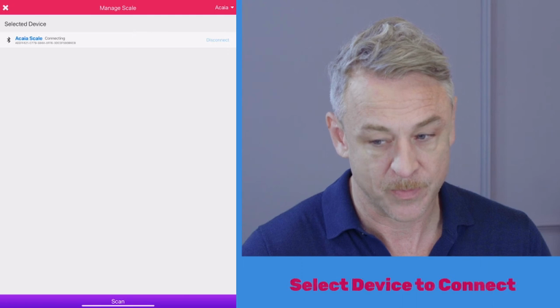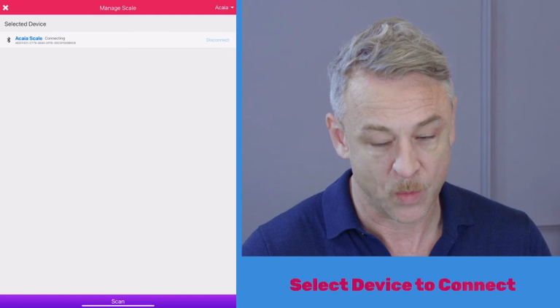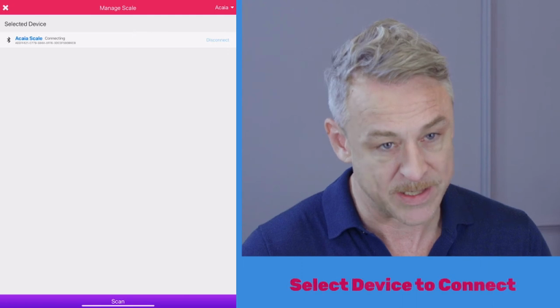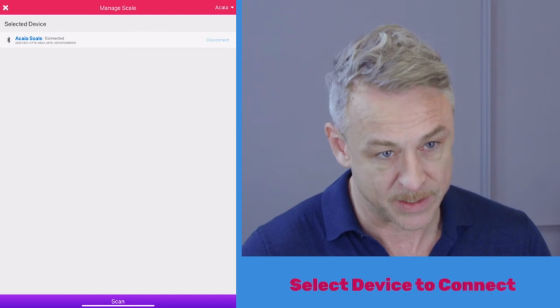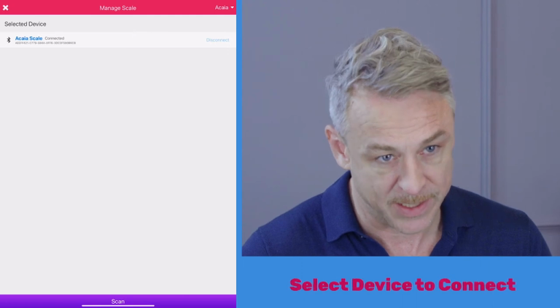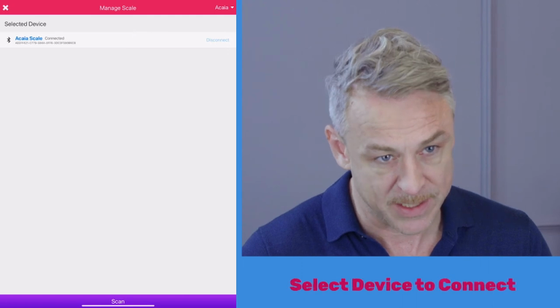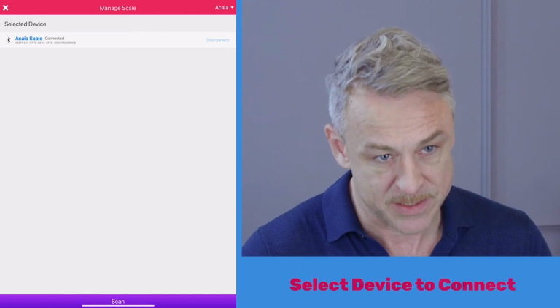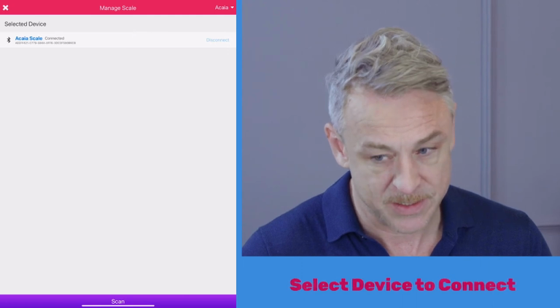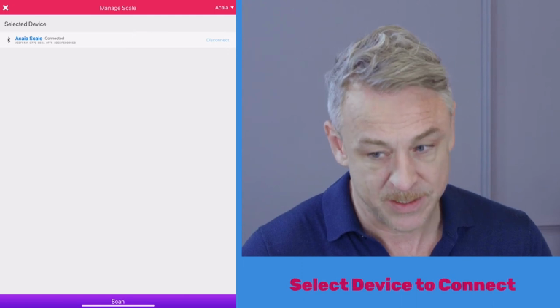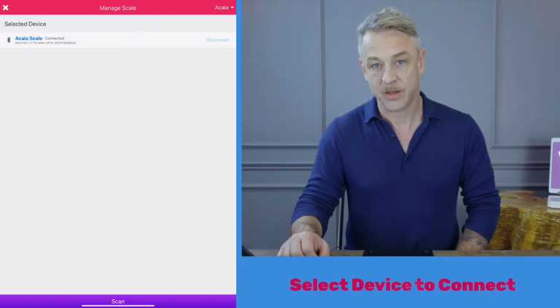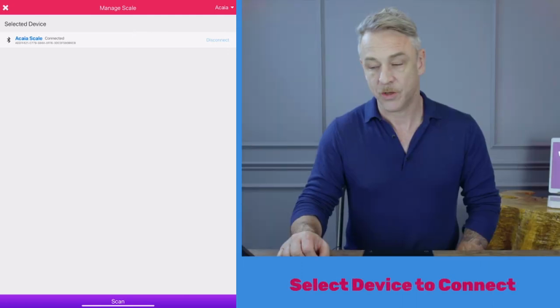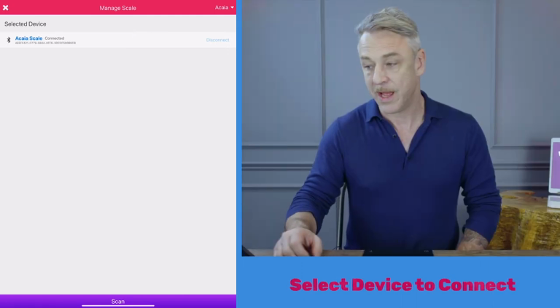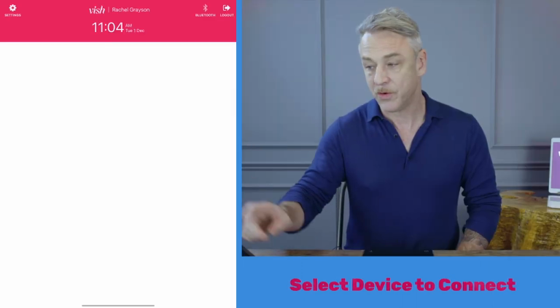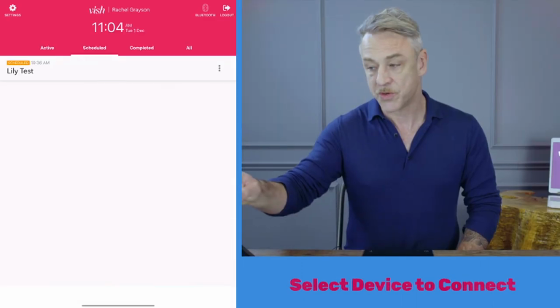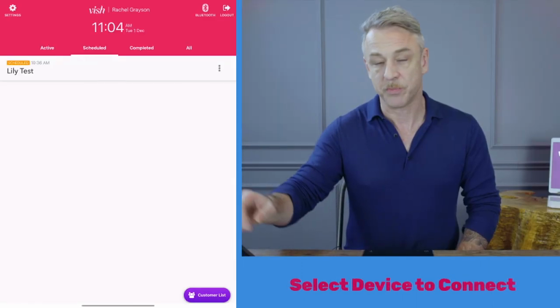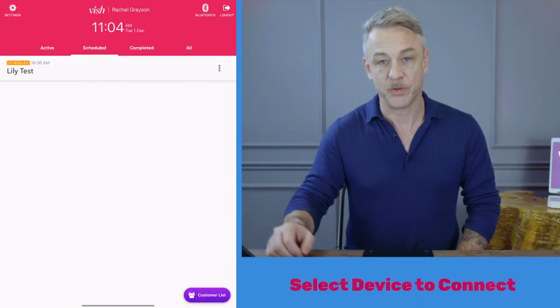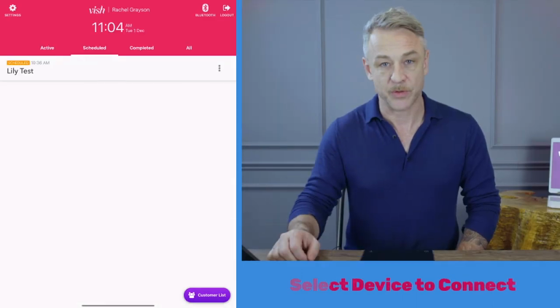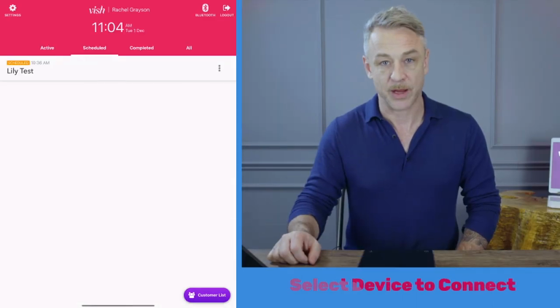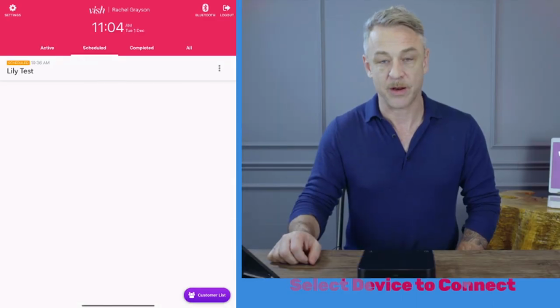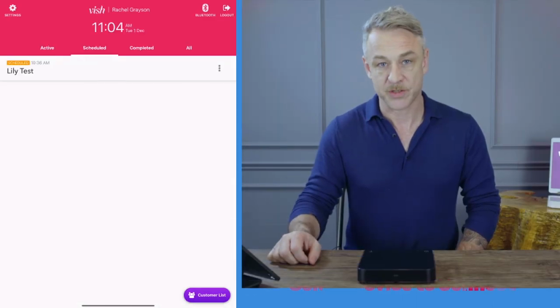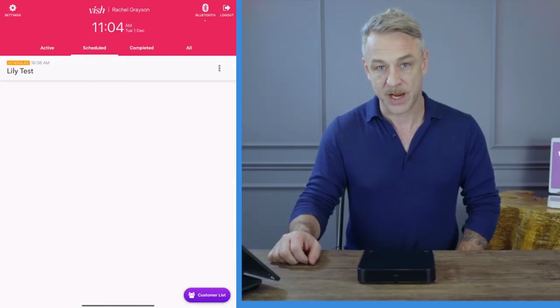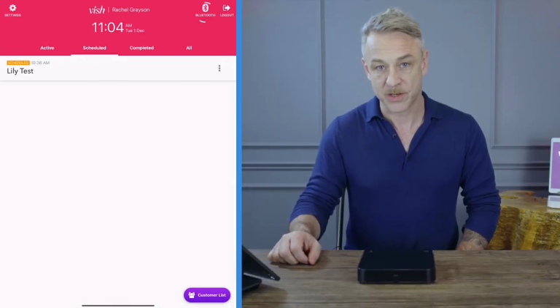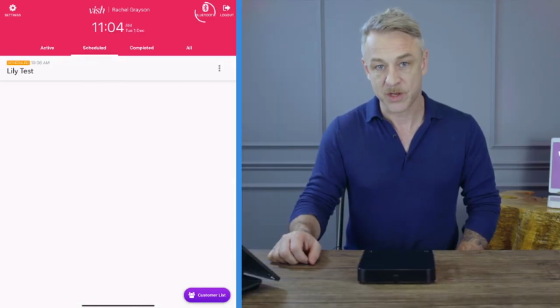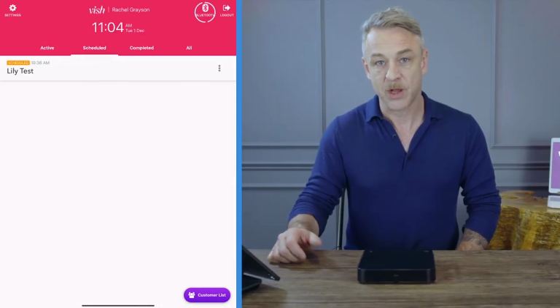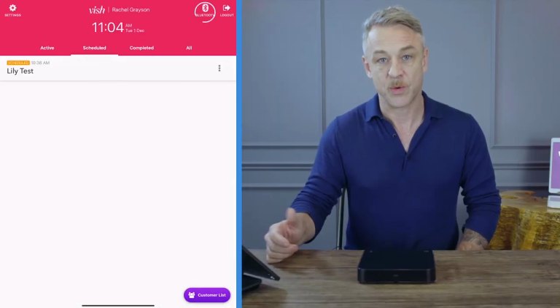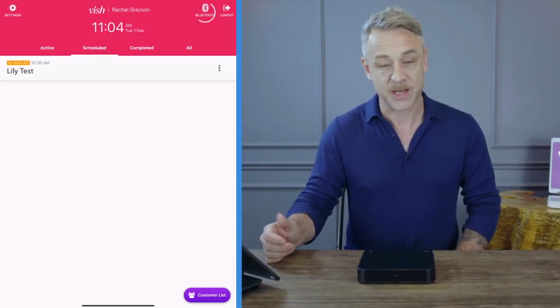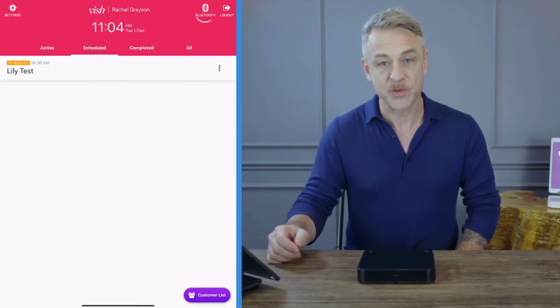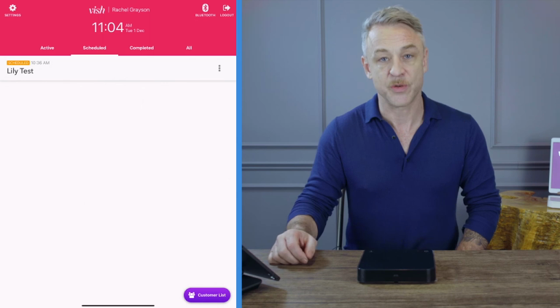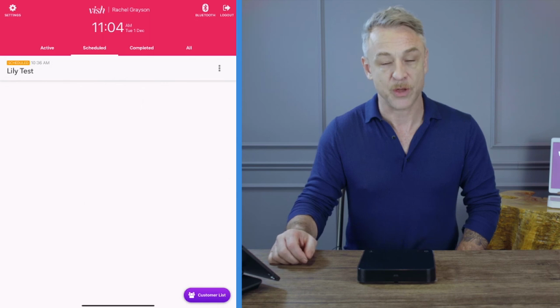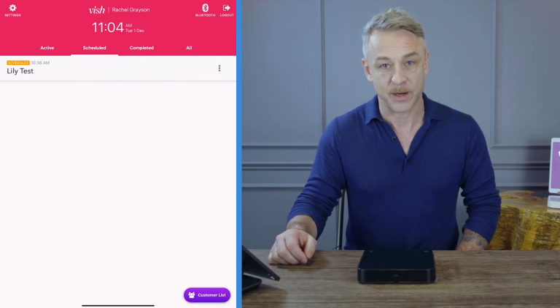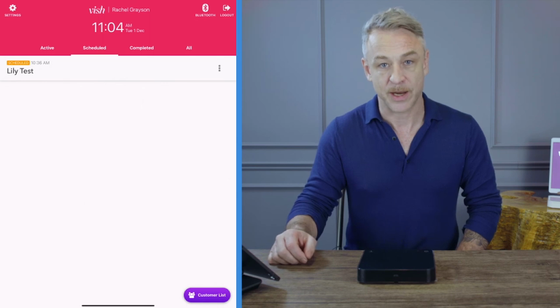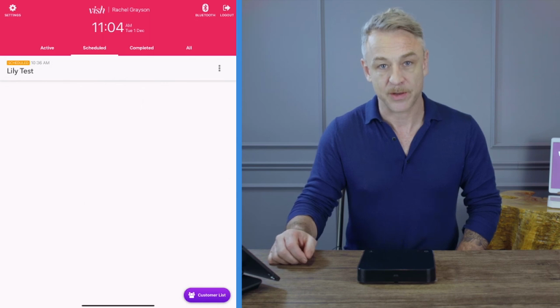Wait till it connects. You'll now notice your Bluetooth icon has changed, which tells you that you are connected.